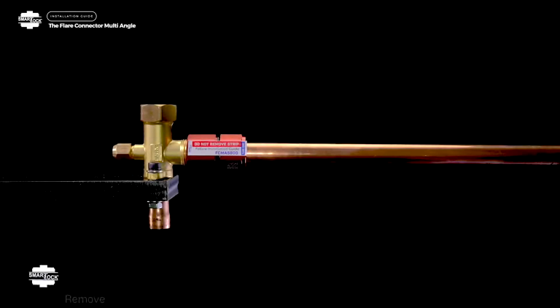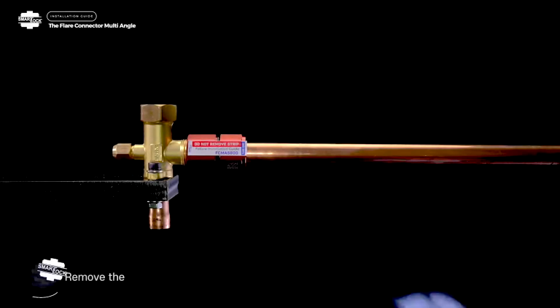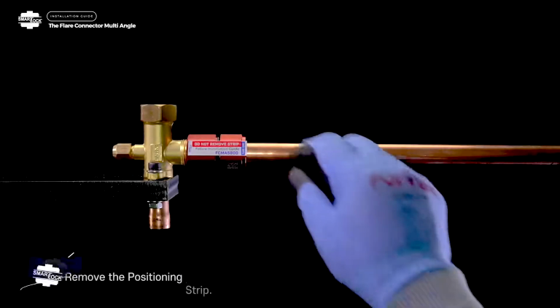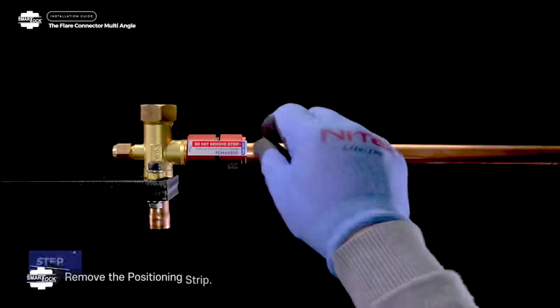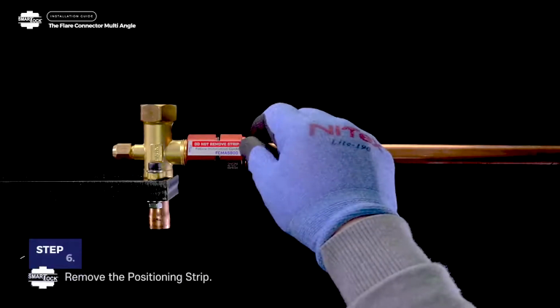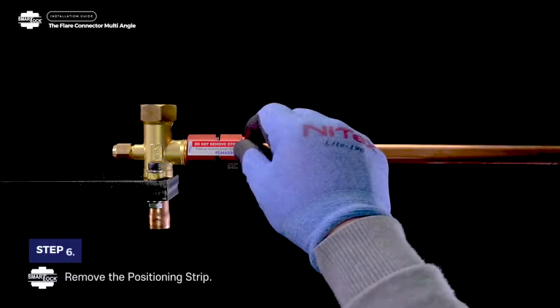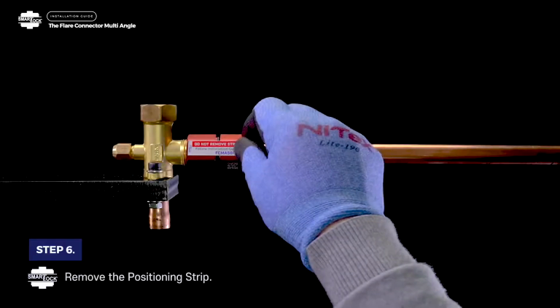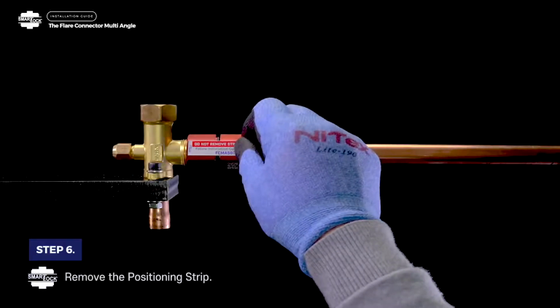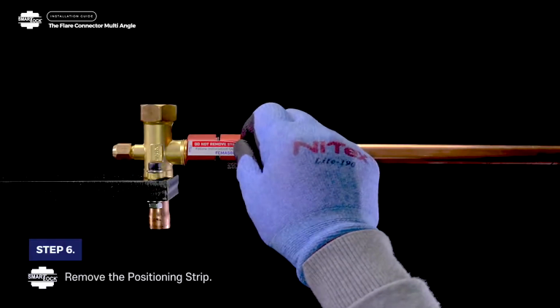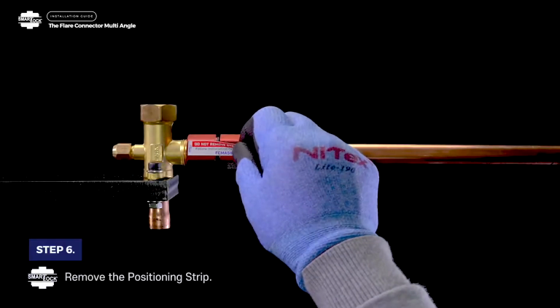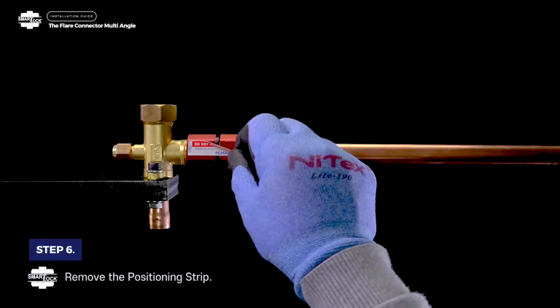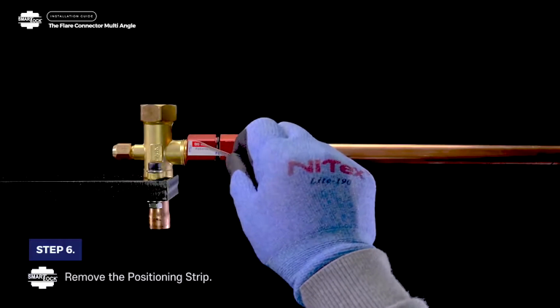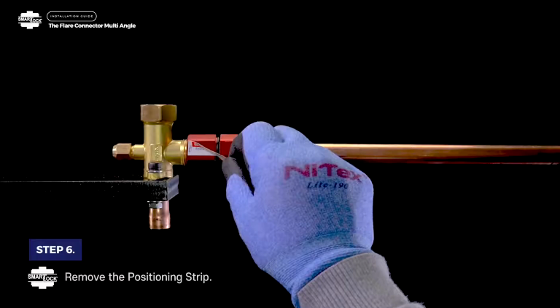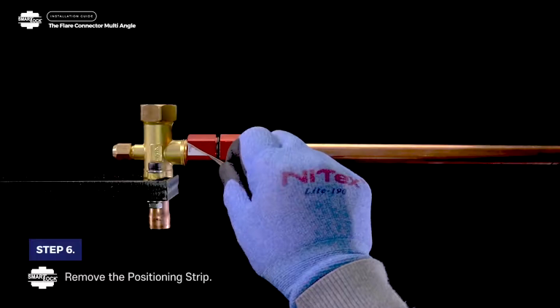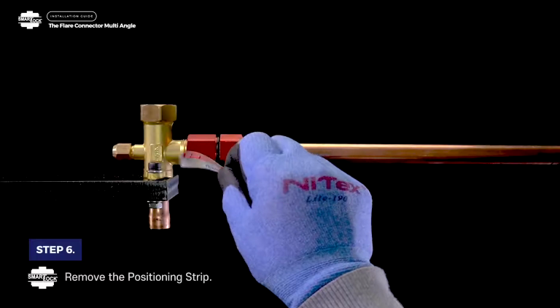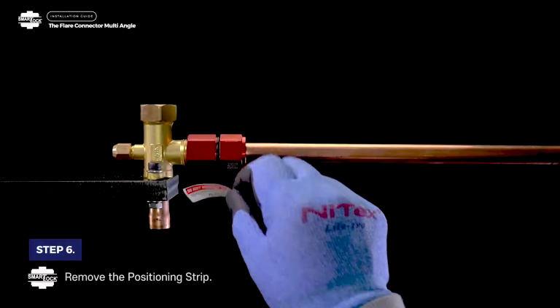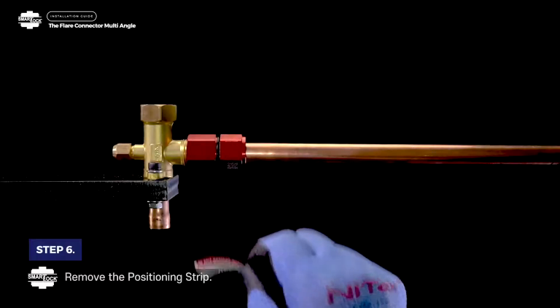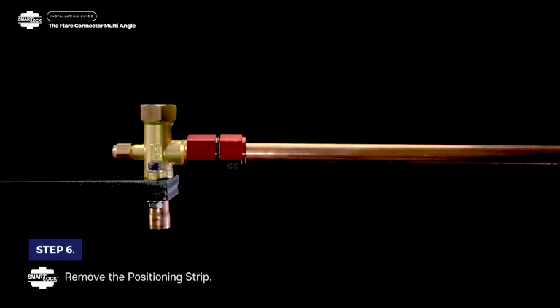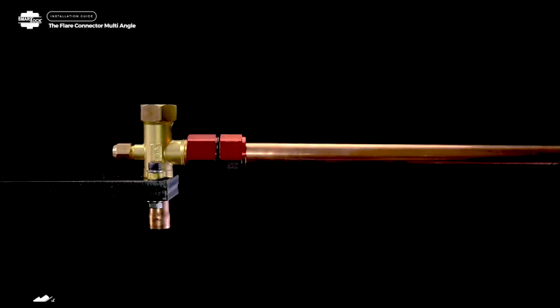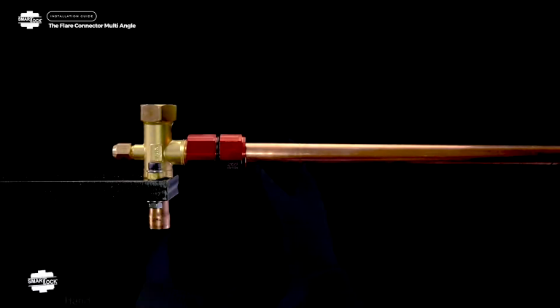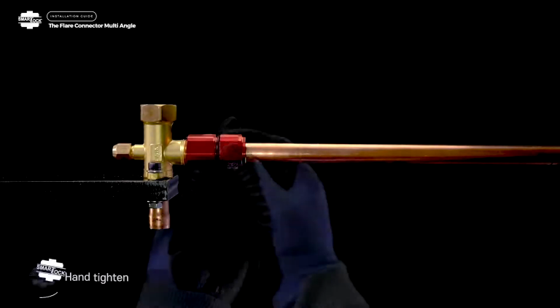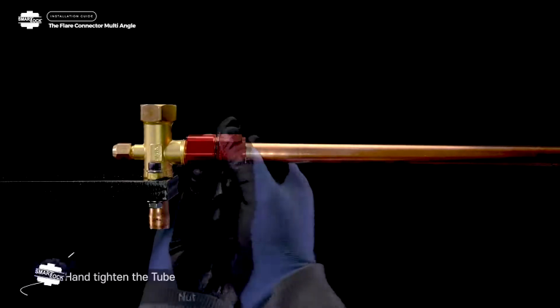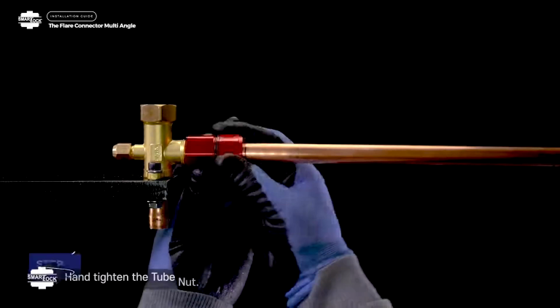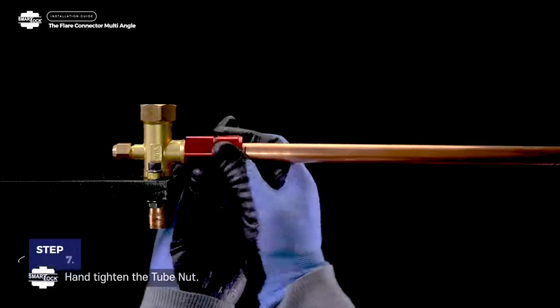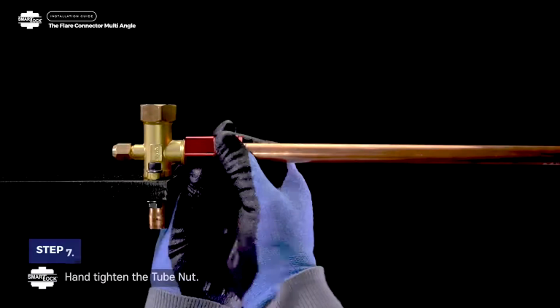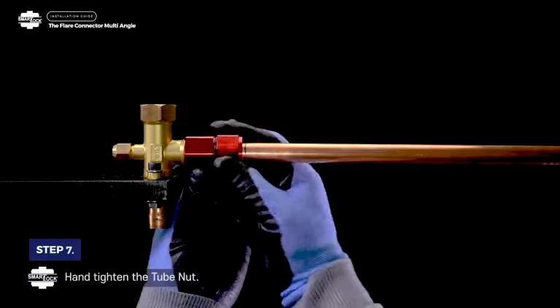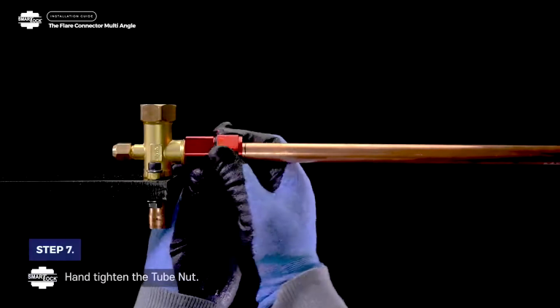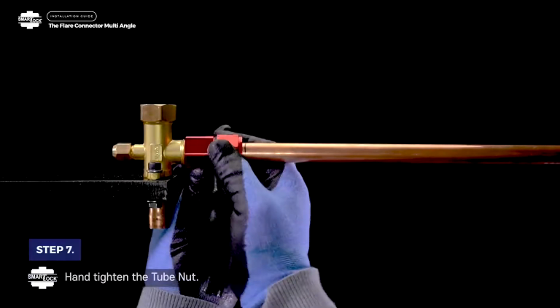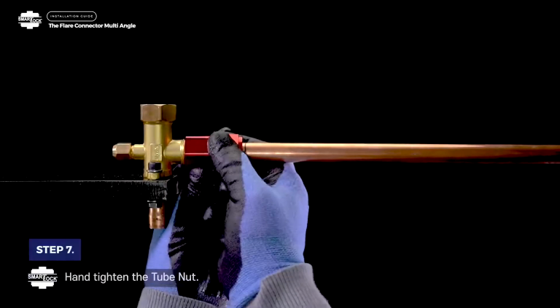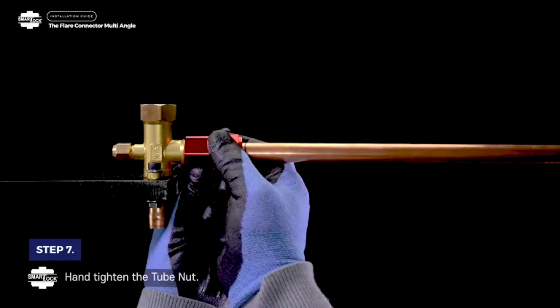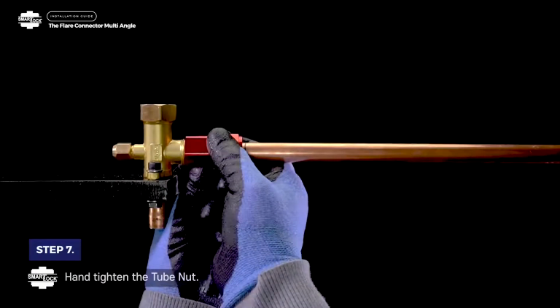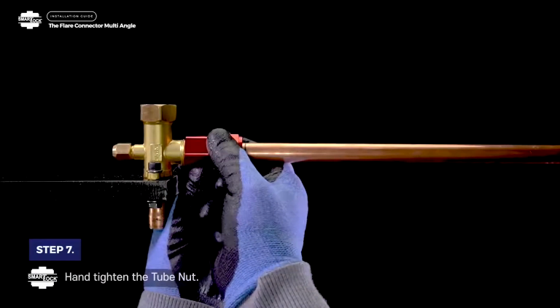Step 6. Remove the positioning strip. Step 7. Hand tighten the tube nut.